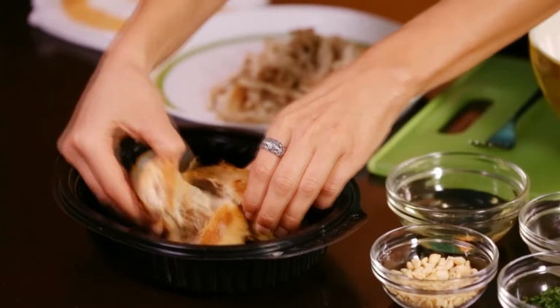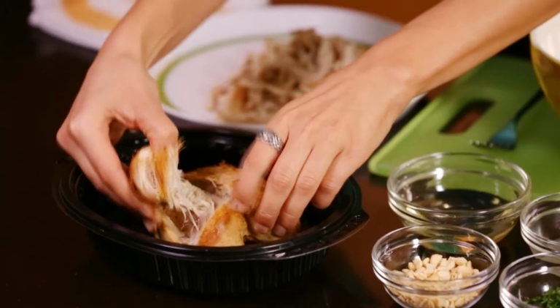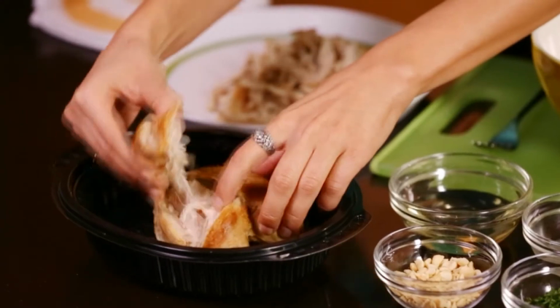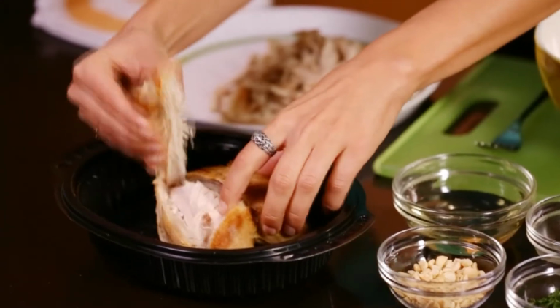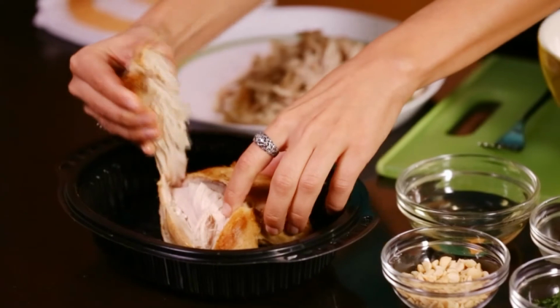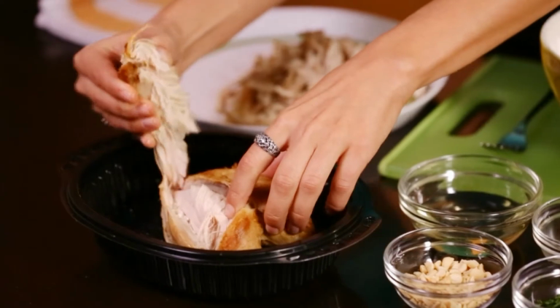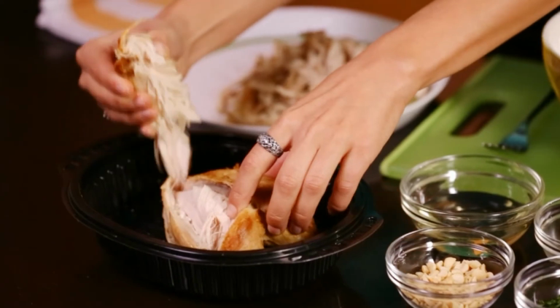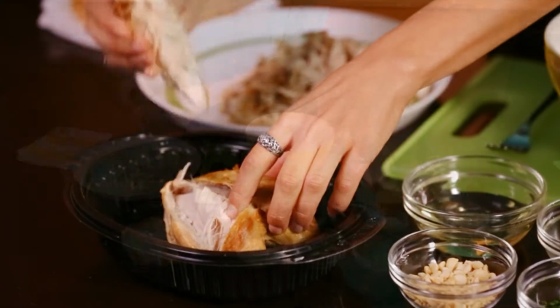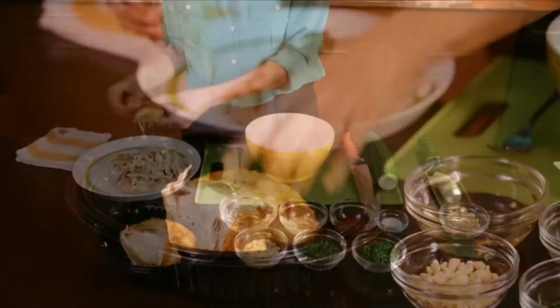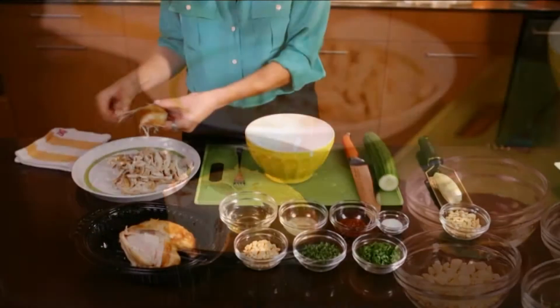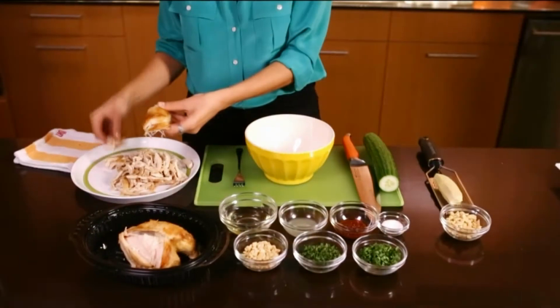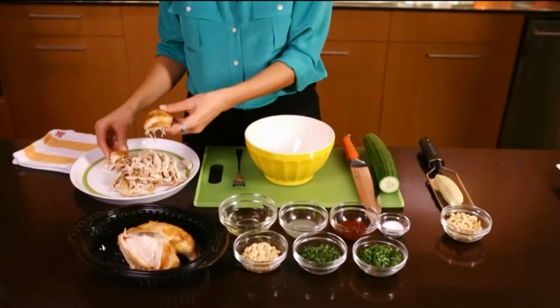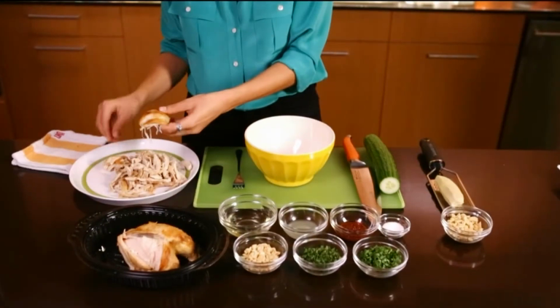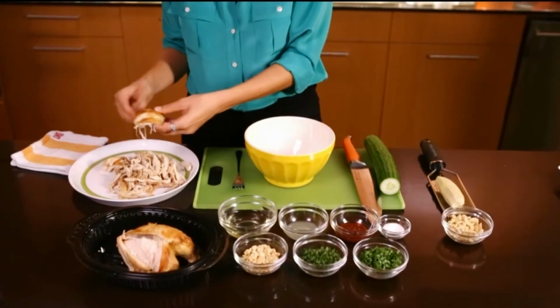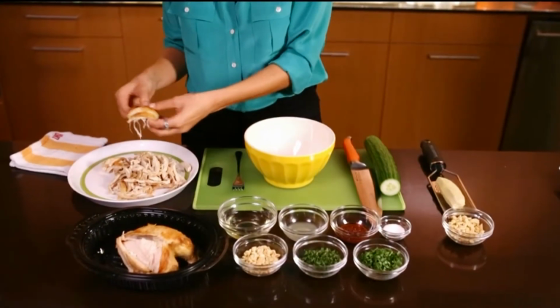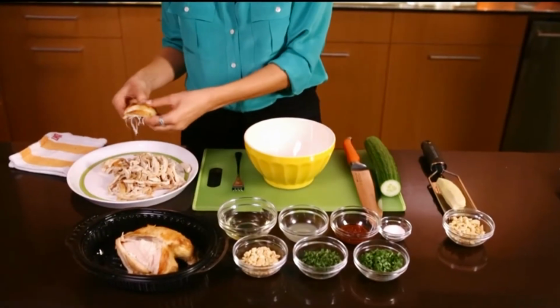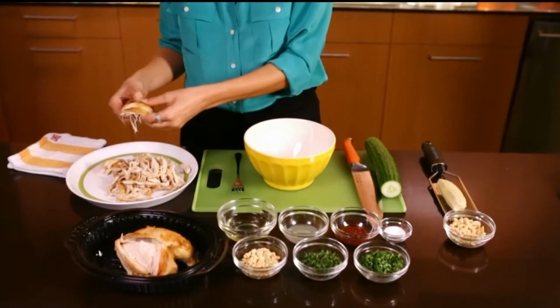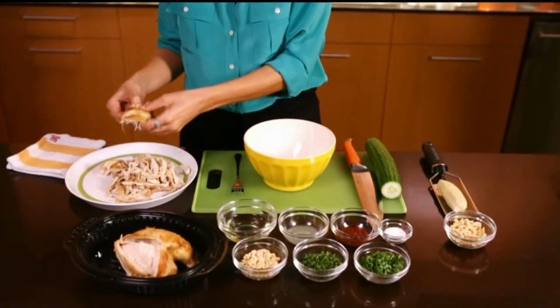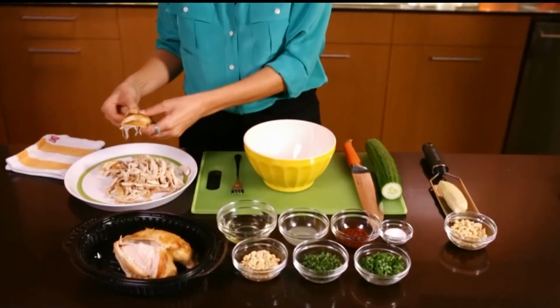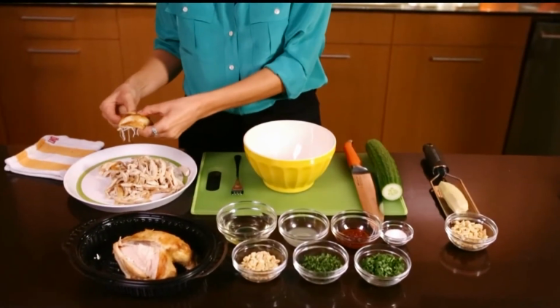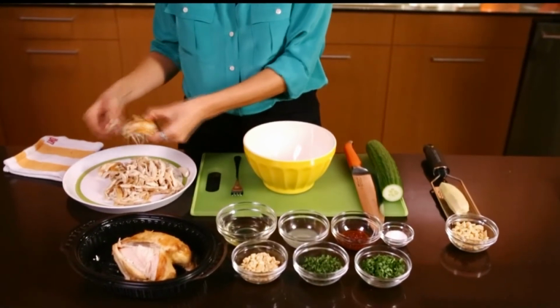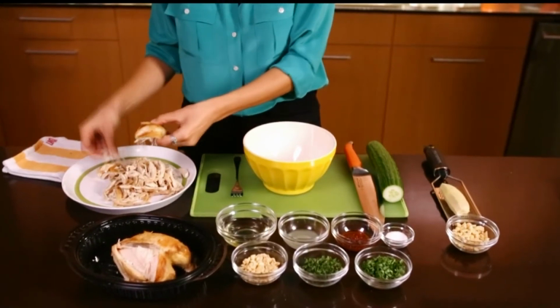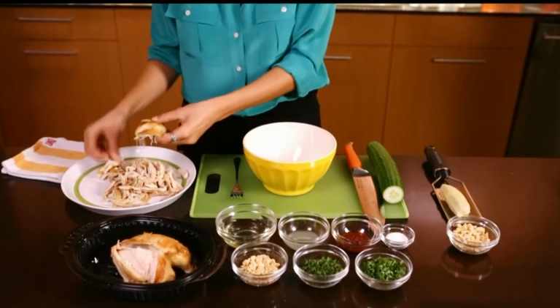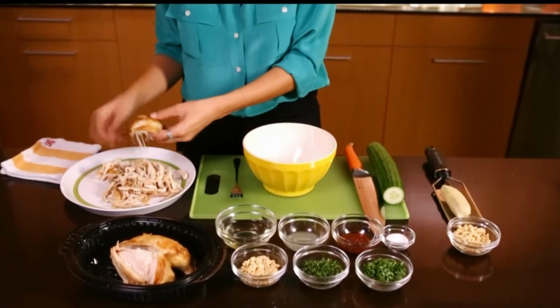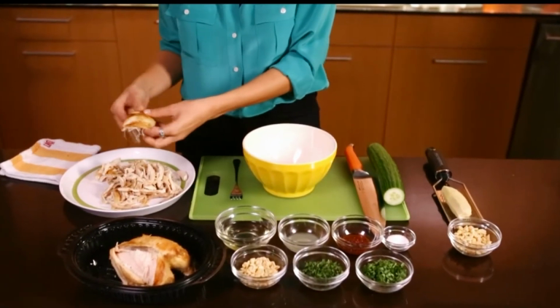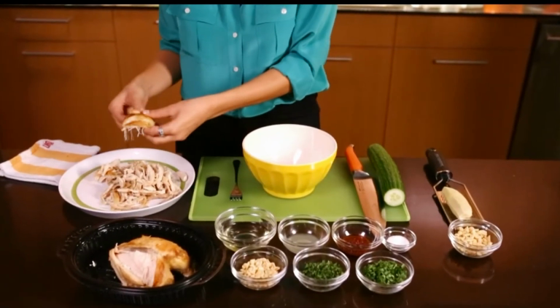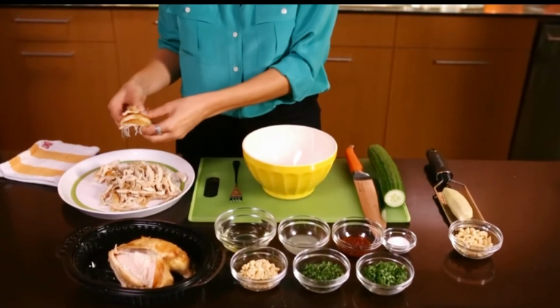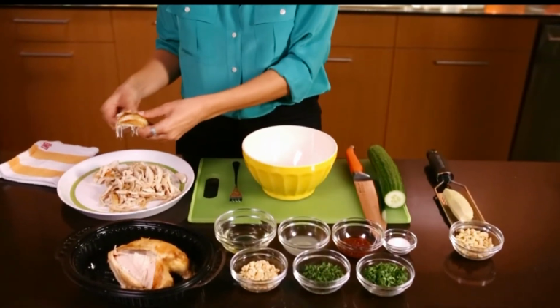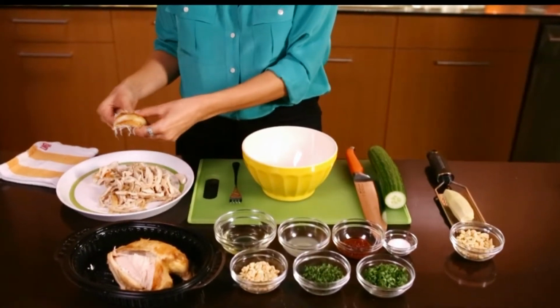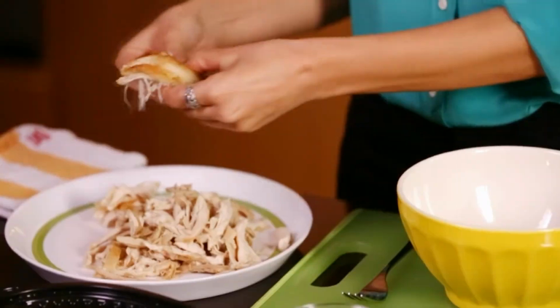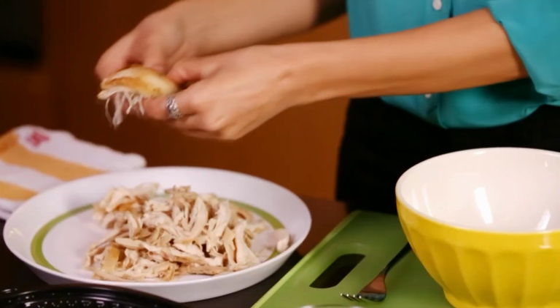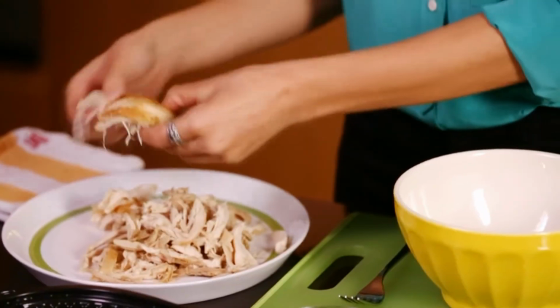First, using your fingers, shred about two cups worth of leftover chicken breasts into bite-sized pieces.